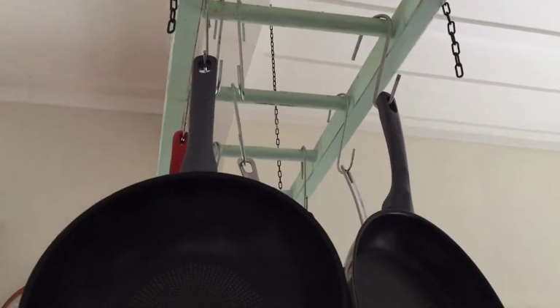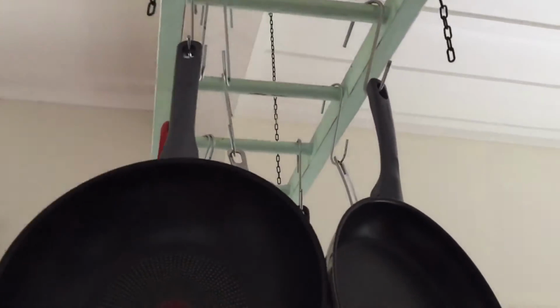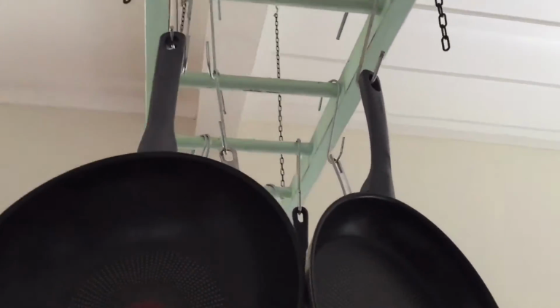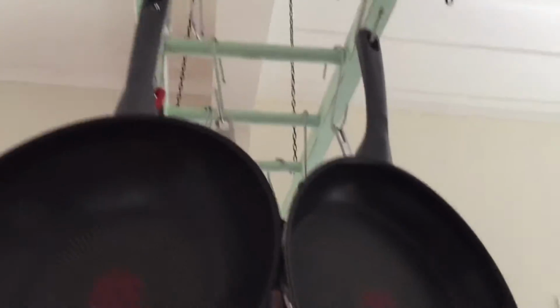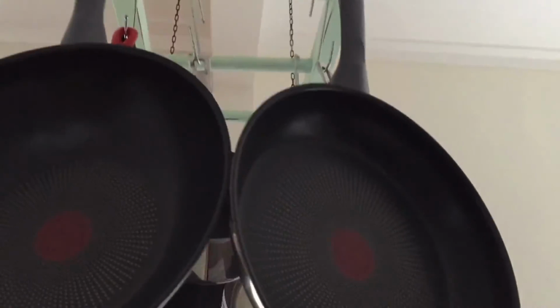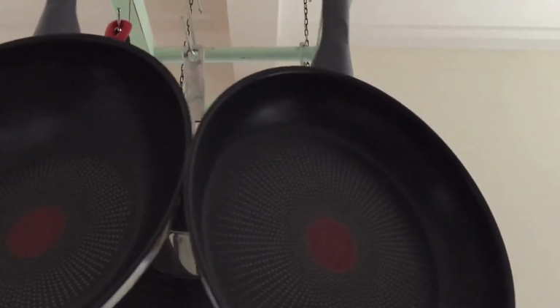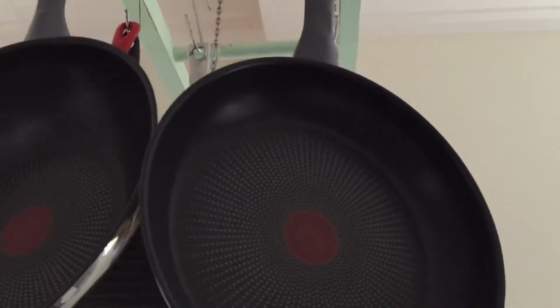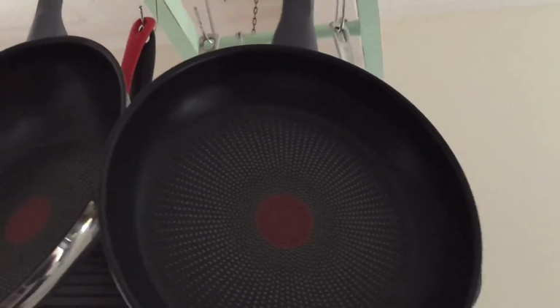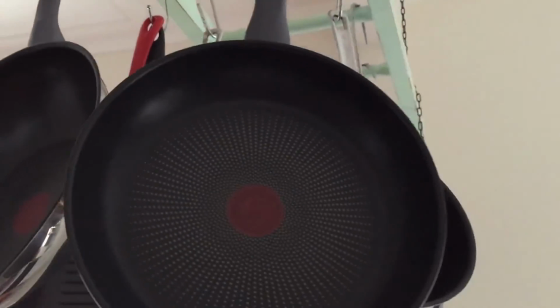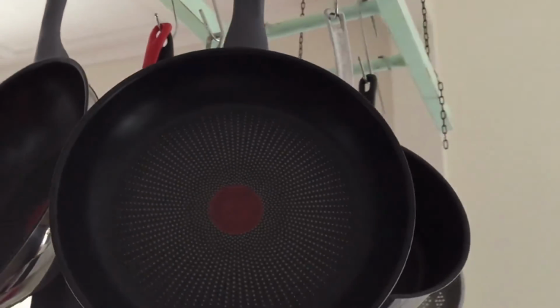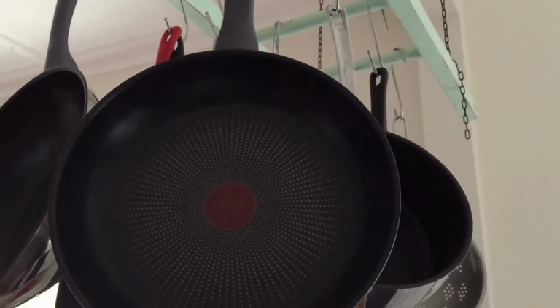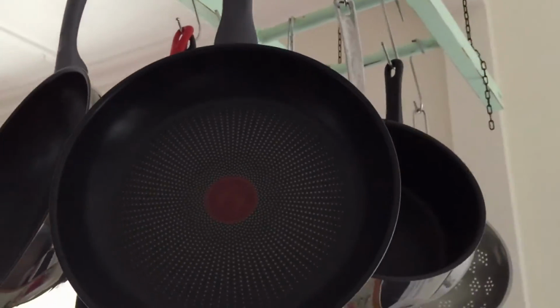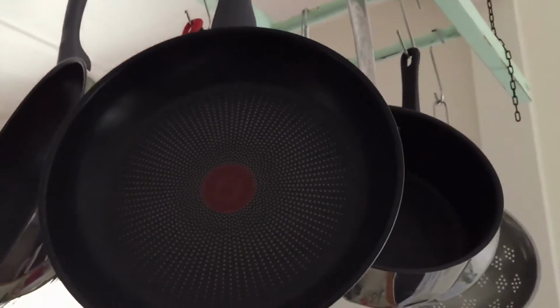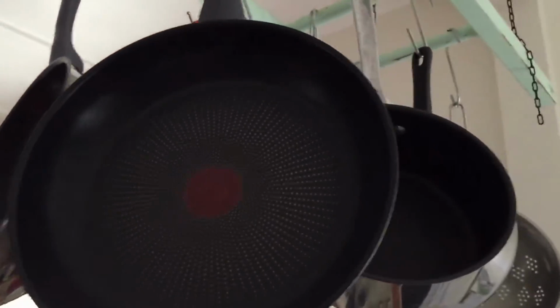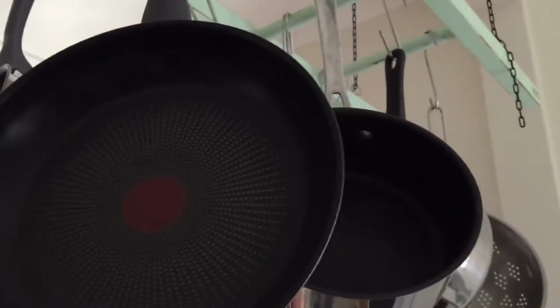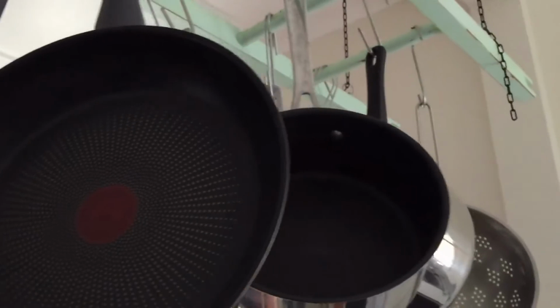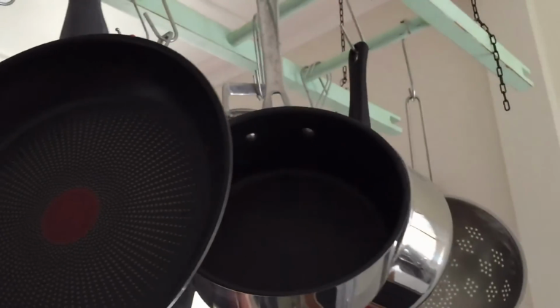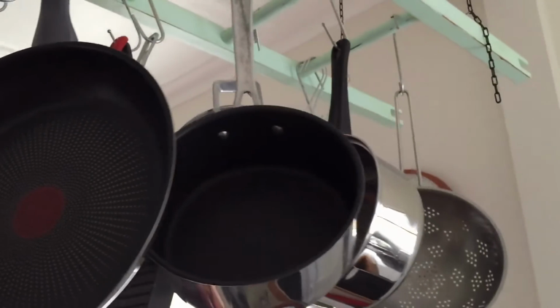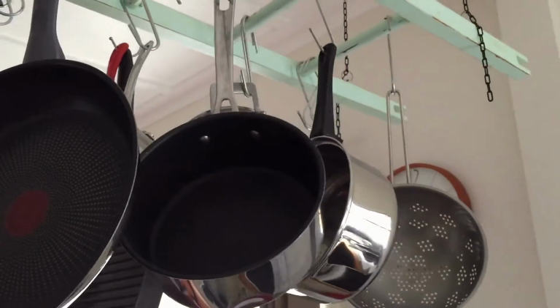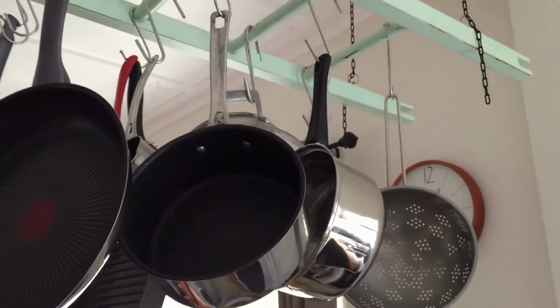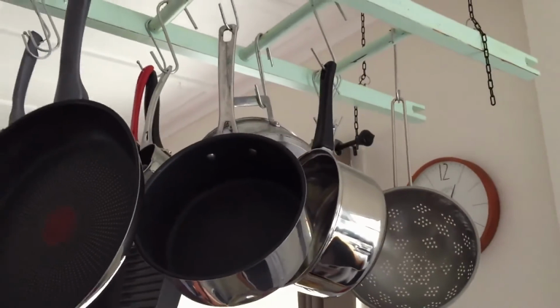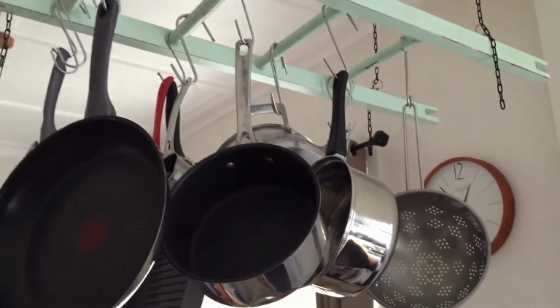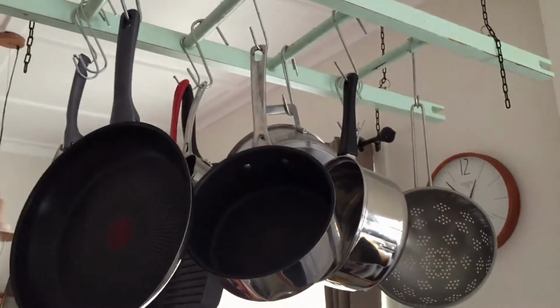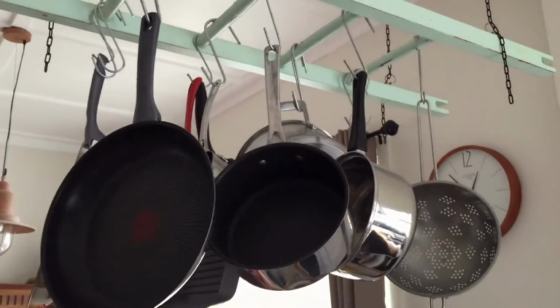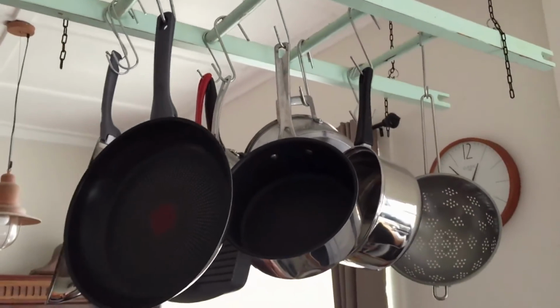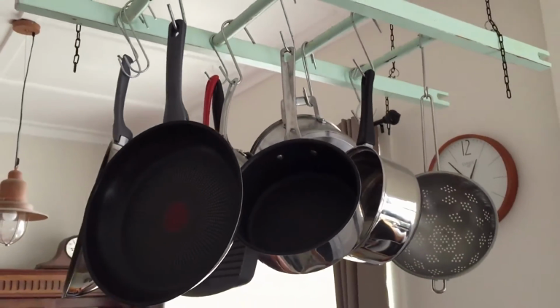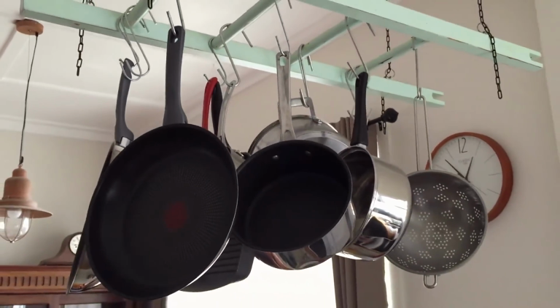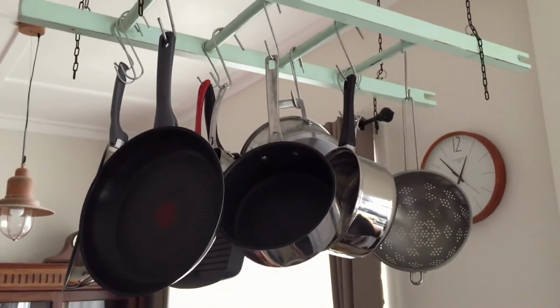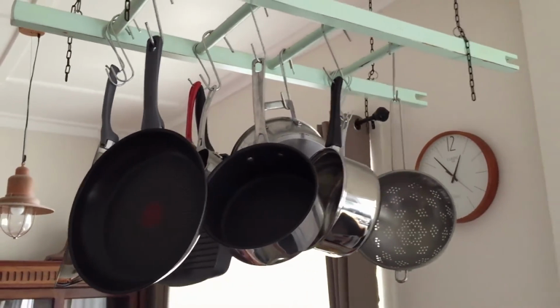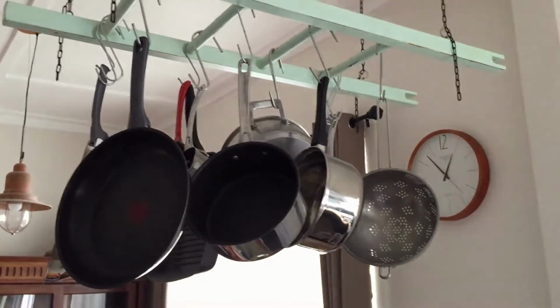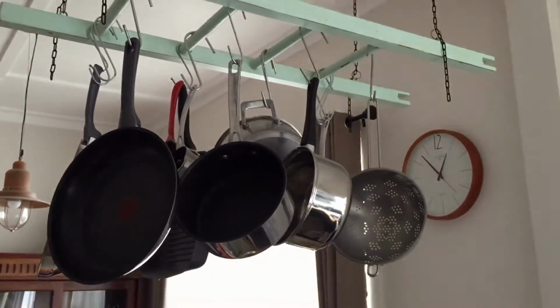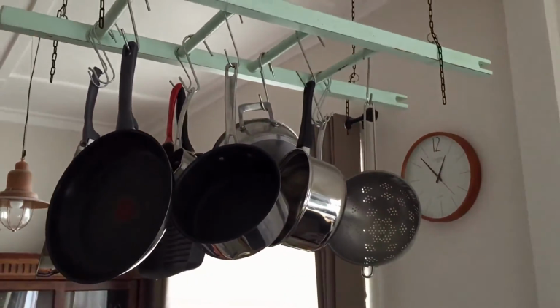Don't throw anything away — you never know when you might need it or when it might be handy. DIY saucepan rack.